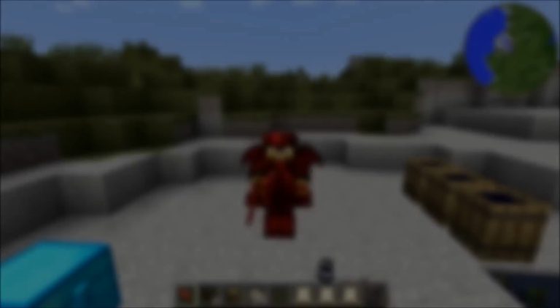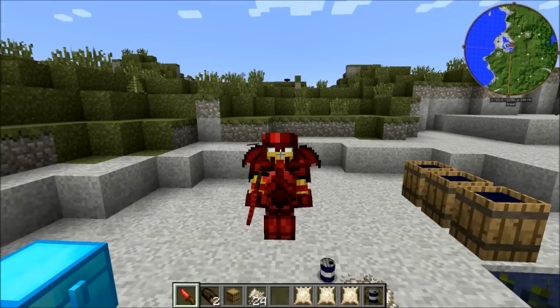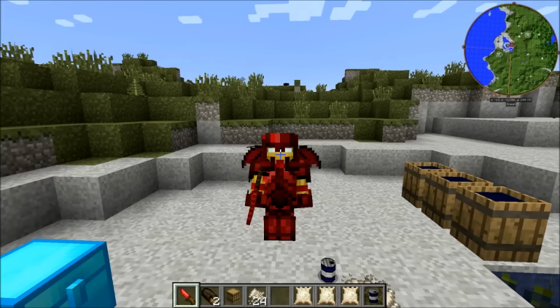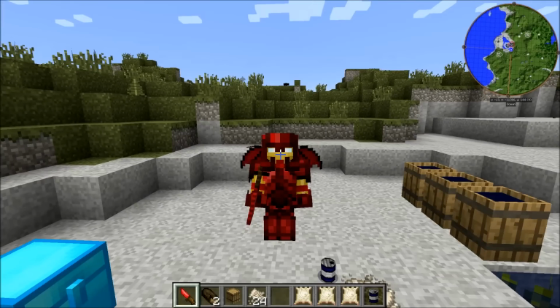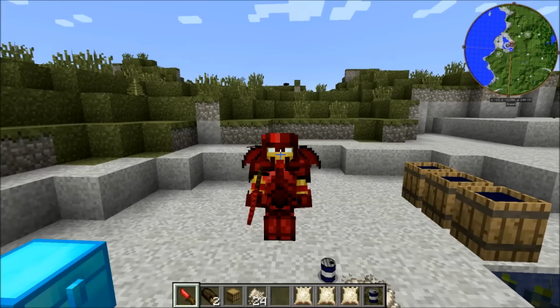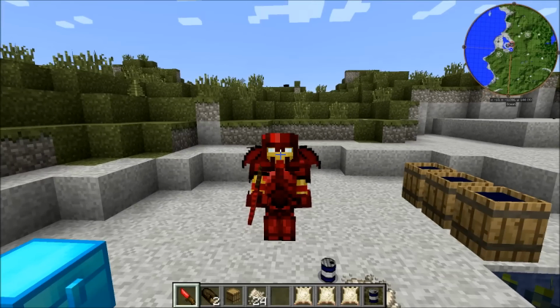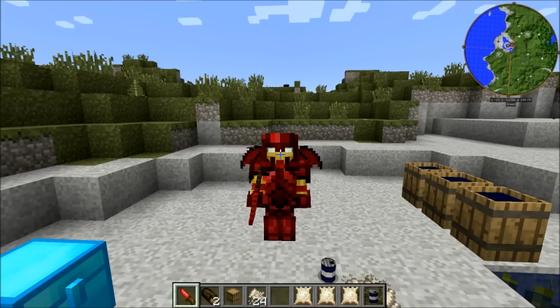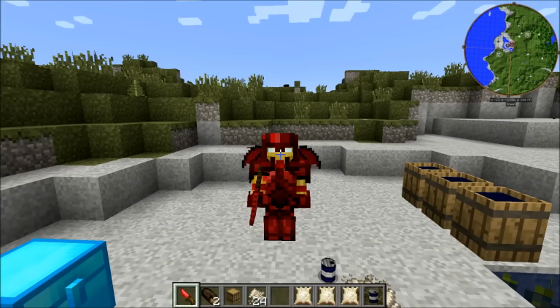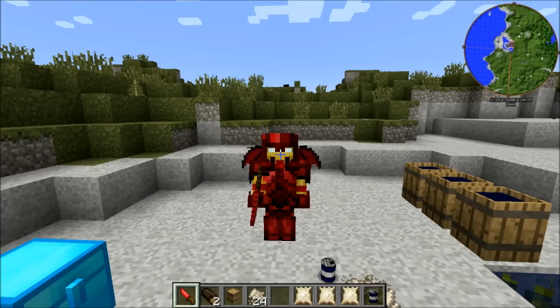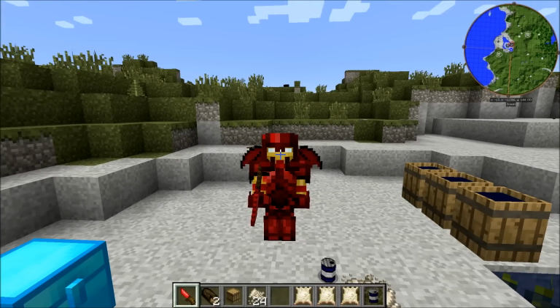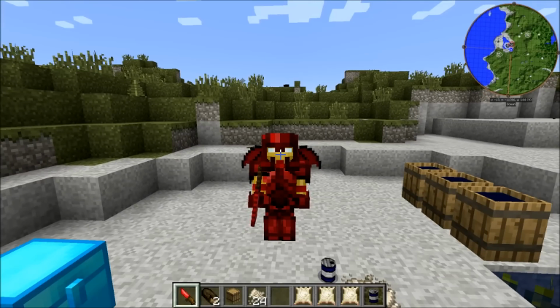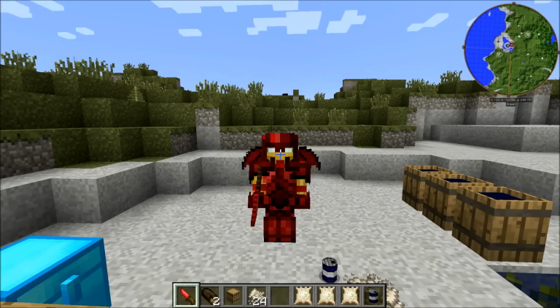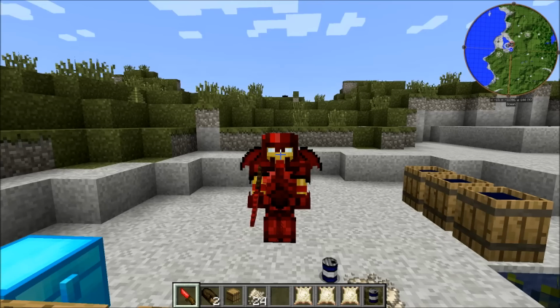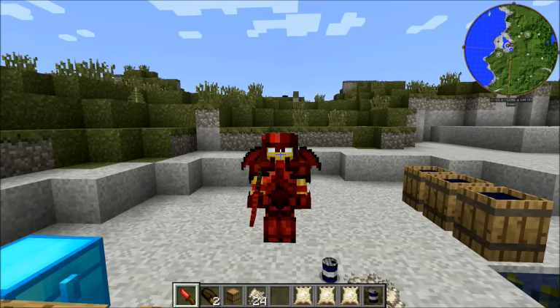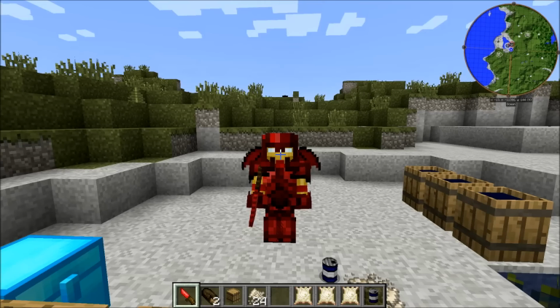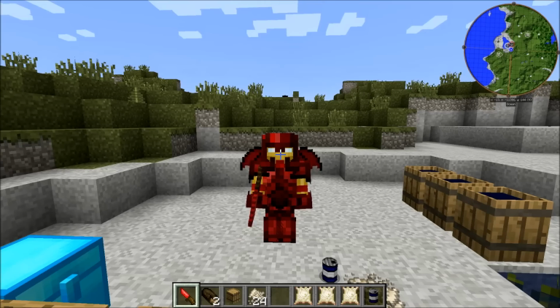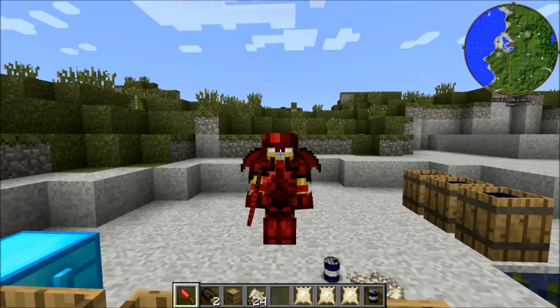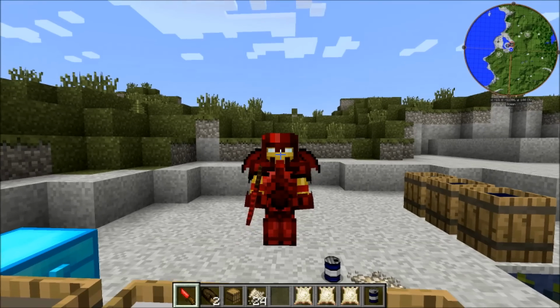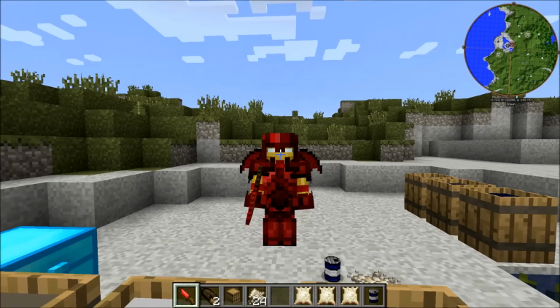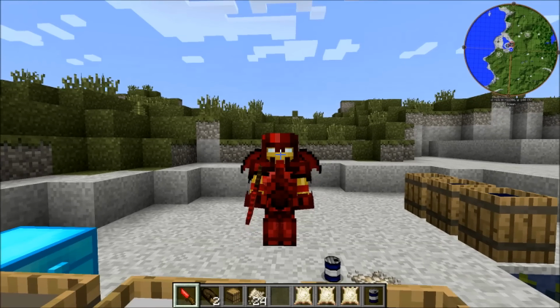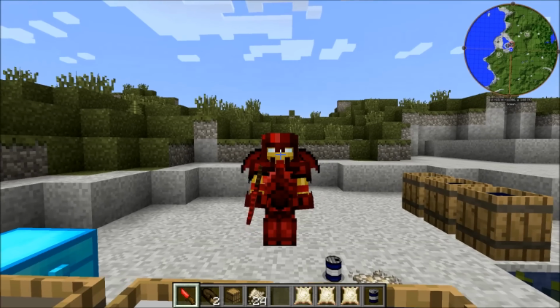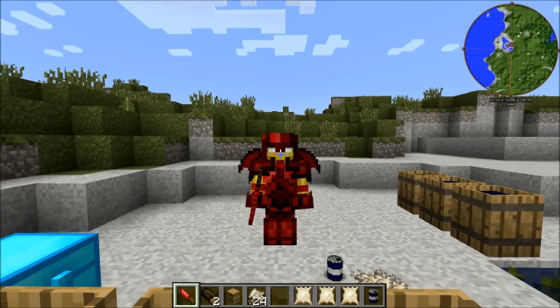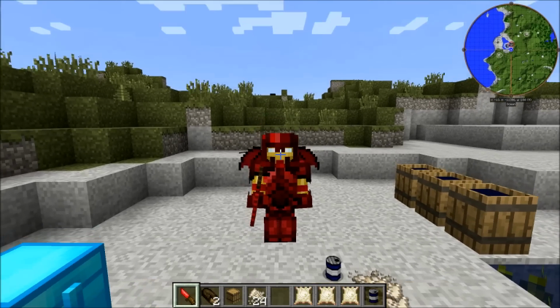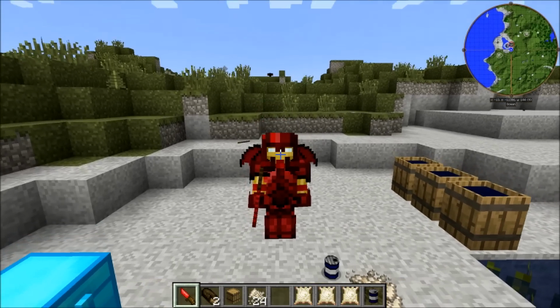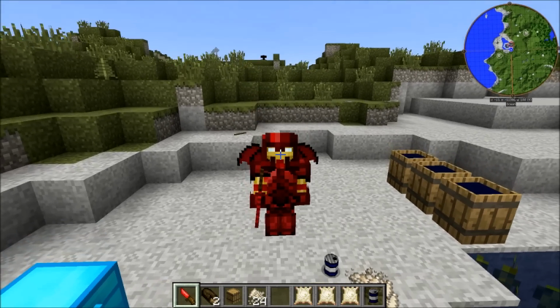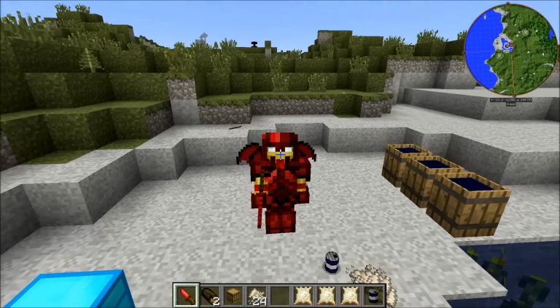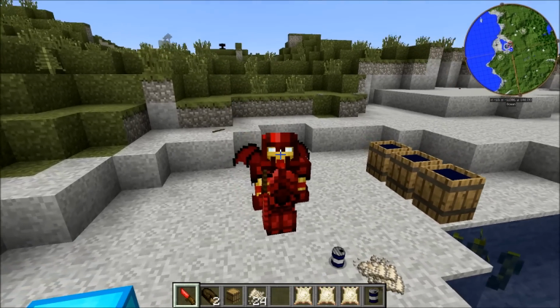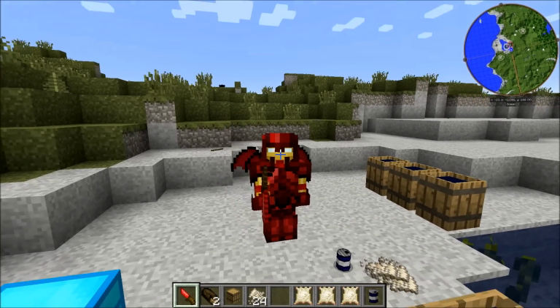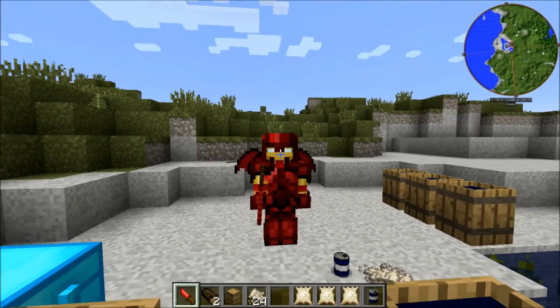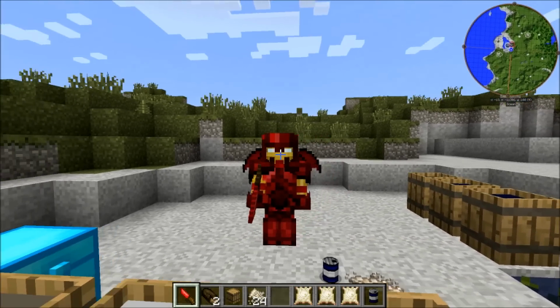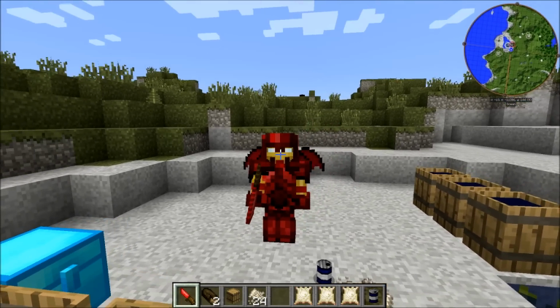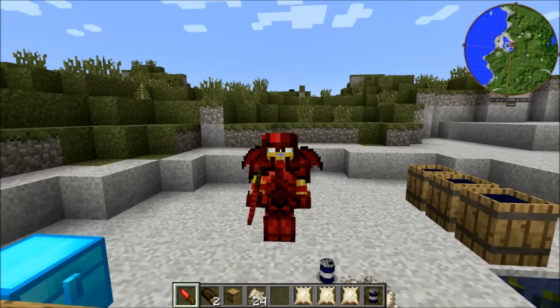Hey, how's it going guys? ColdSpark here and welcome to my first tutorial for TerraFirmaCrafts. Today I'm going to be going over the process of making leather.